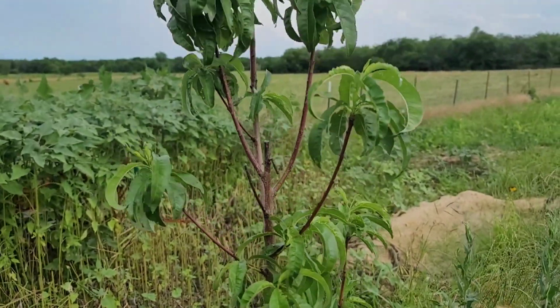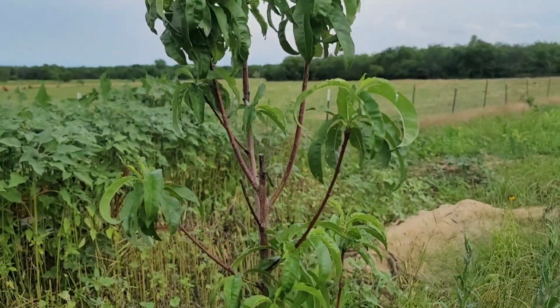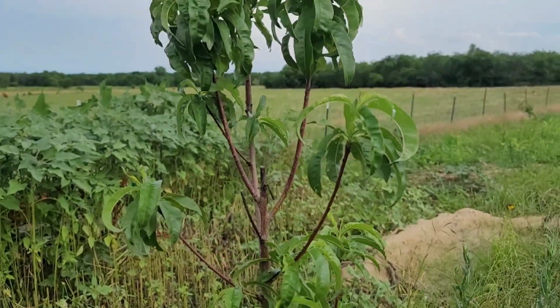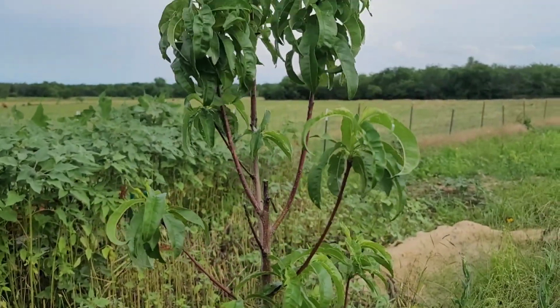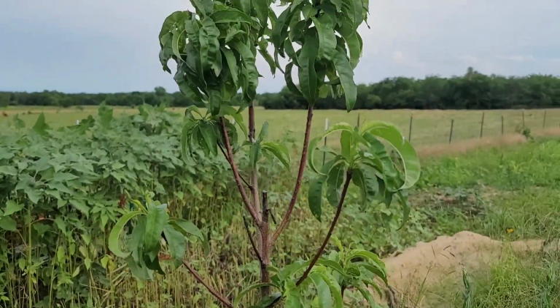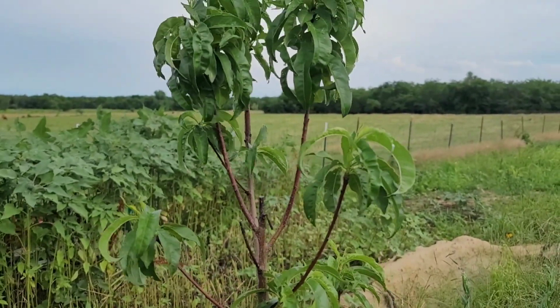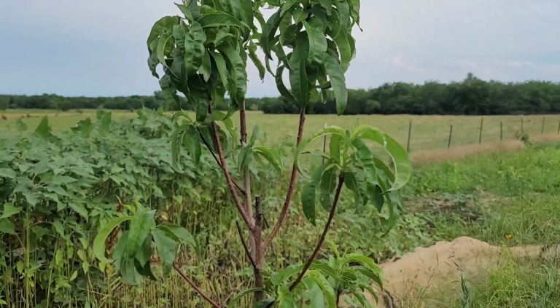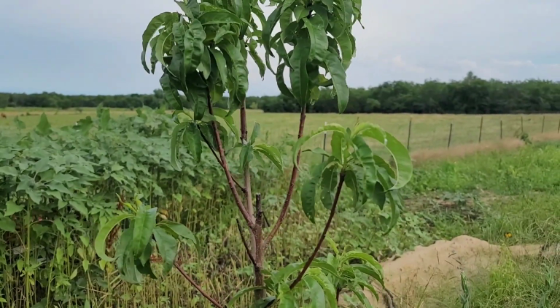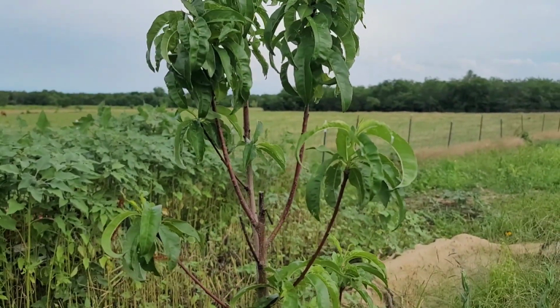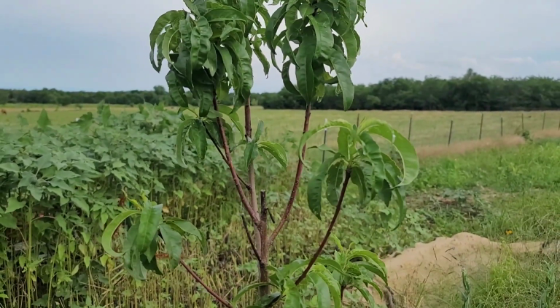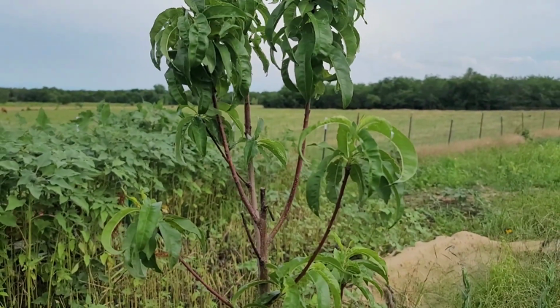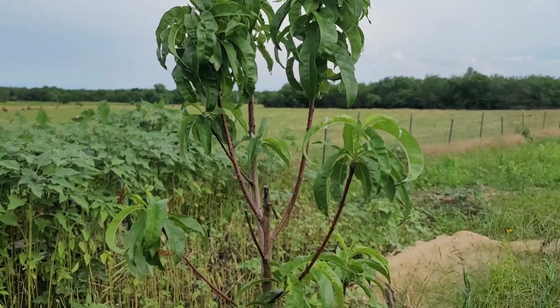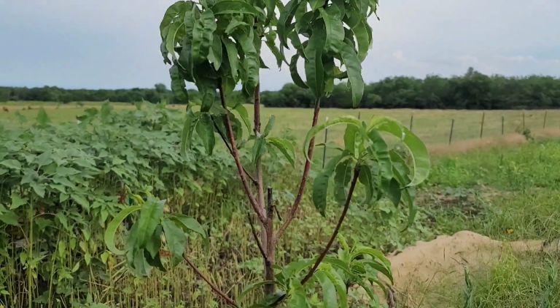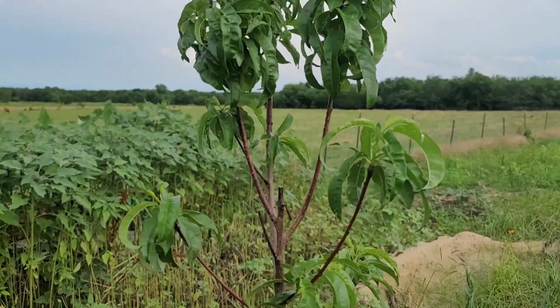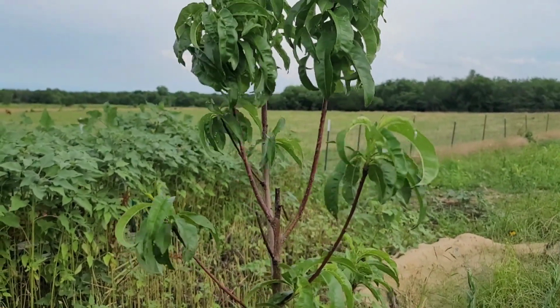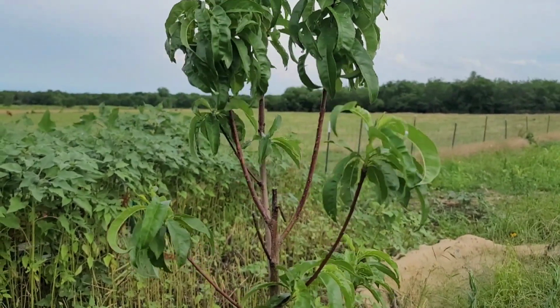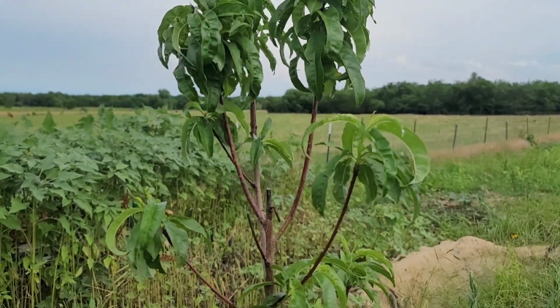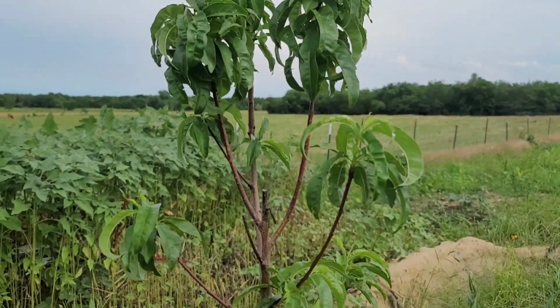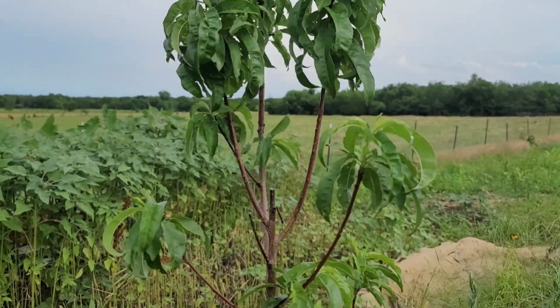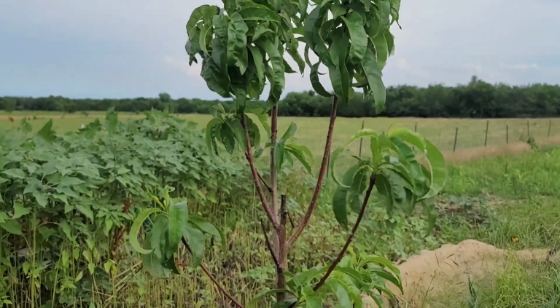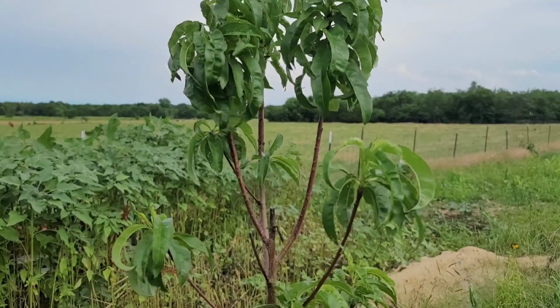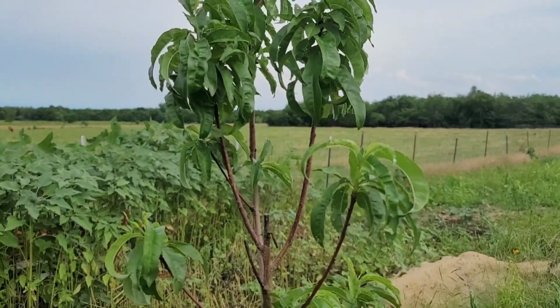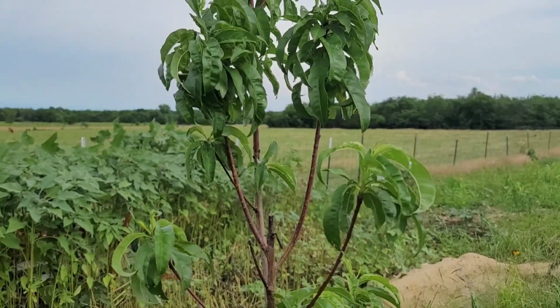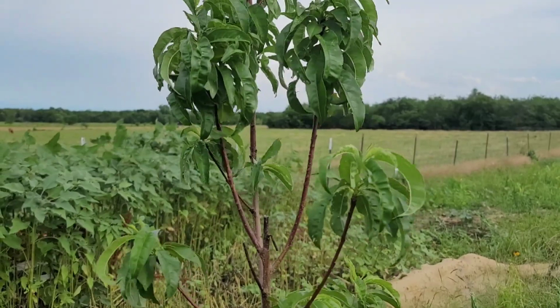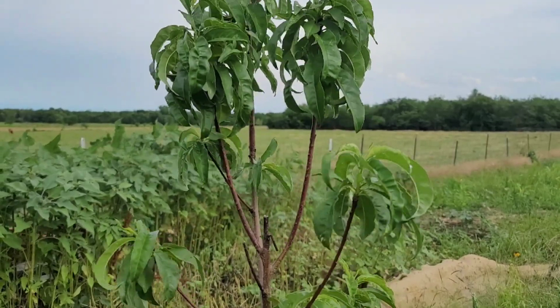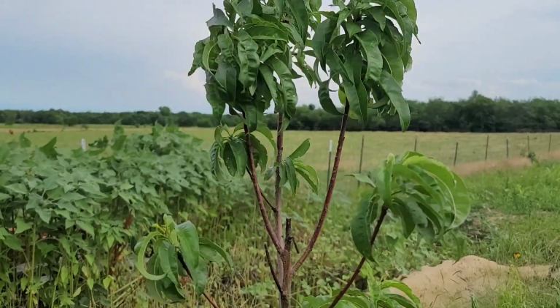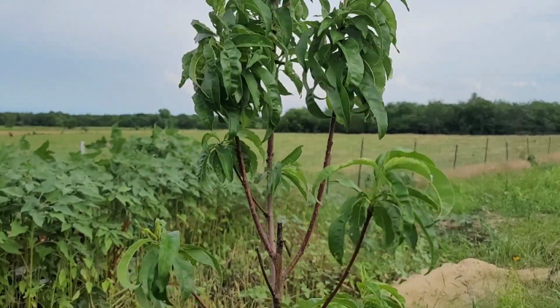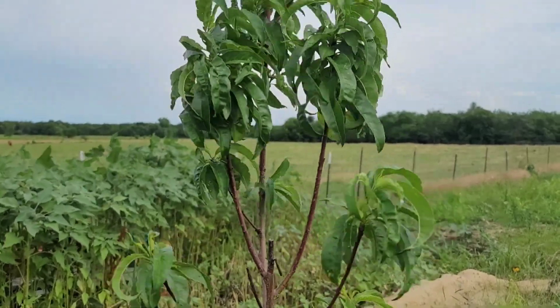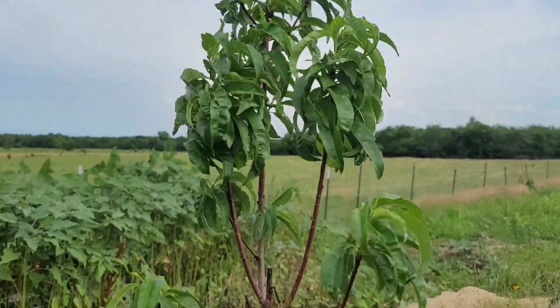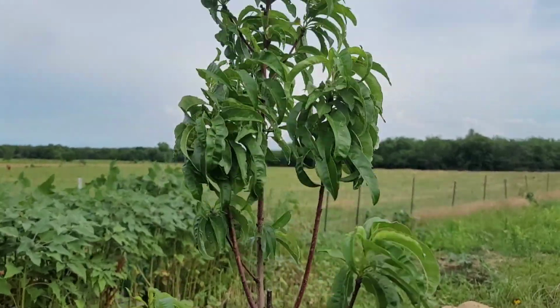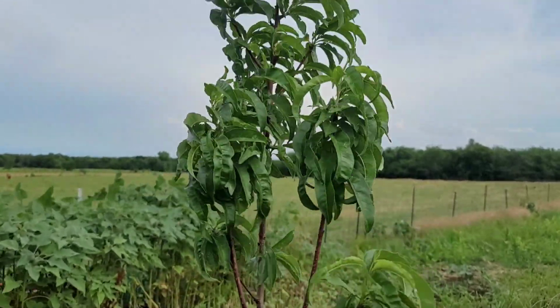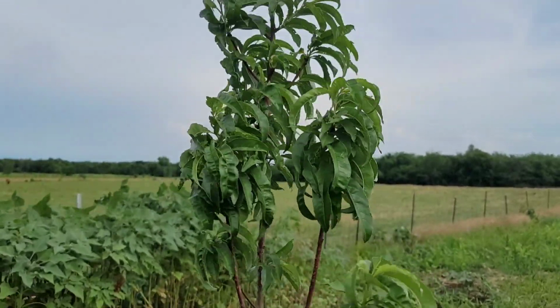Keep it moist. See whether we can get it to catch. But it did really good in the five-gallon bucket.